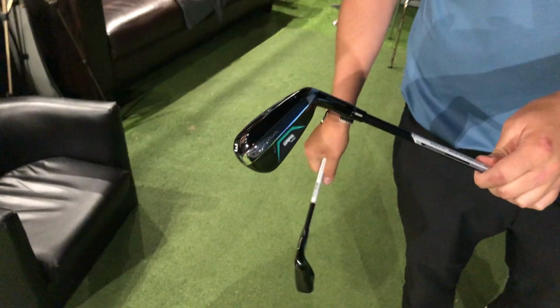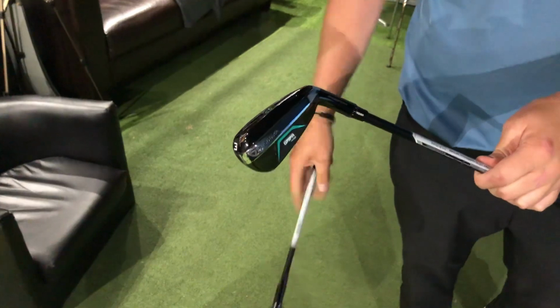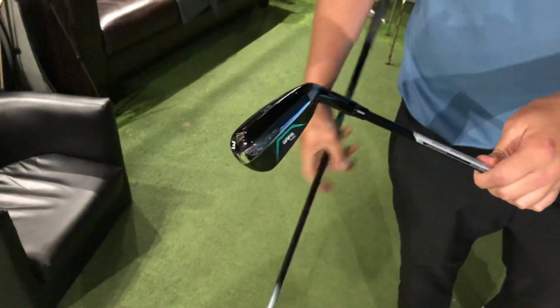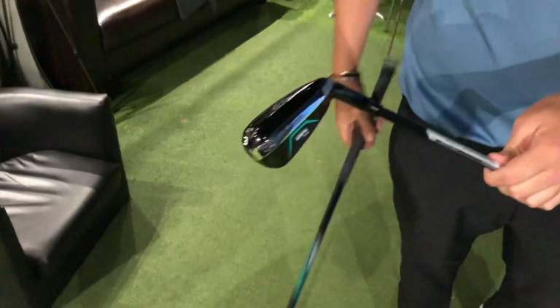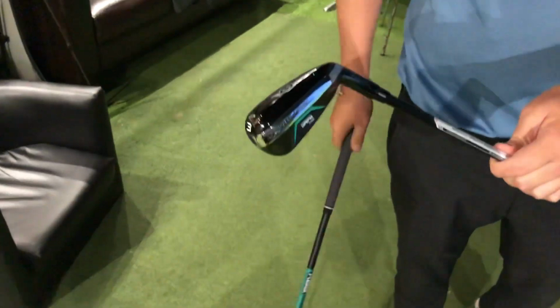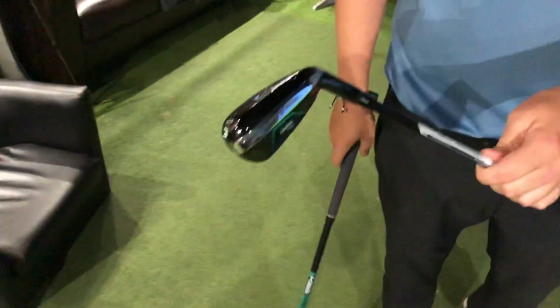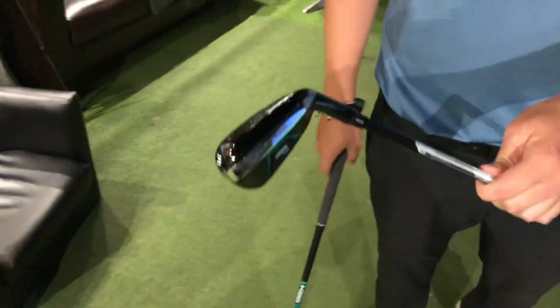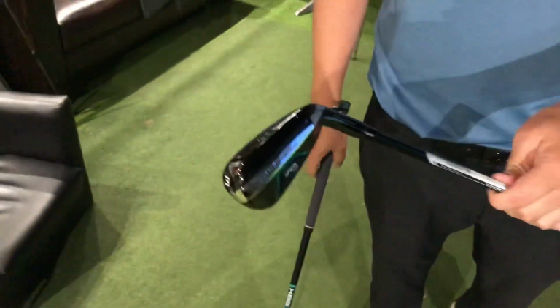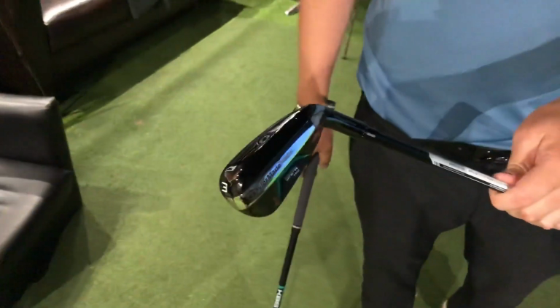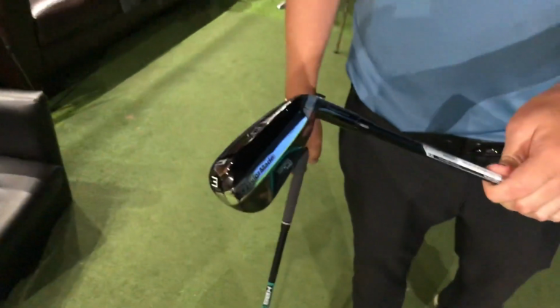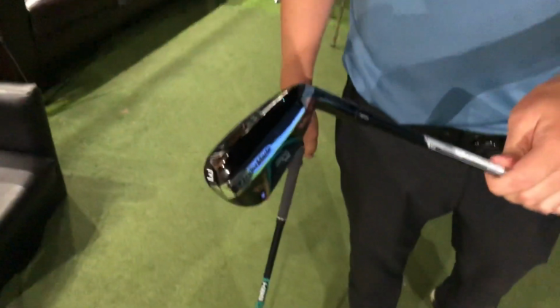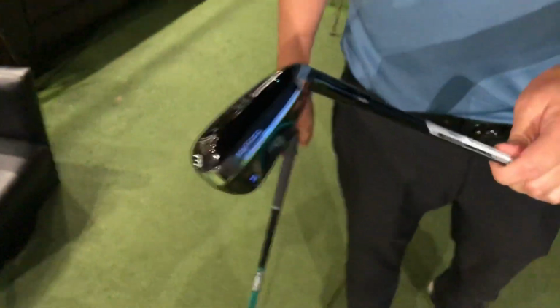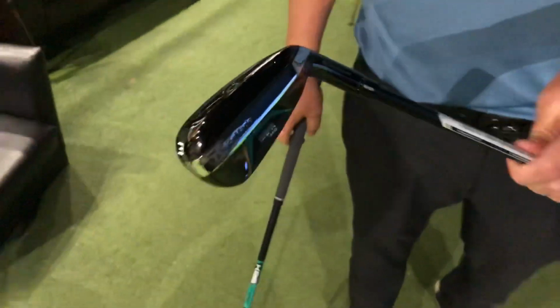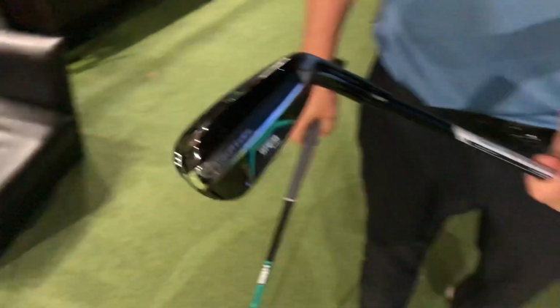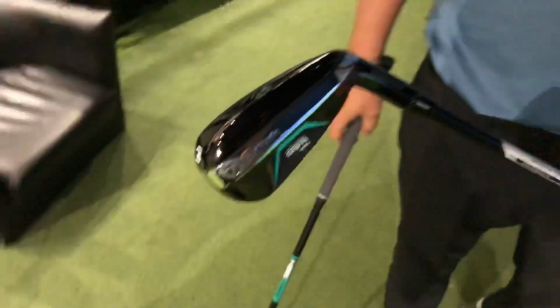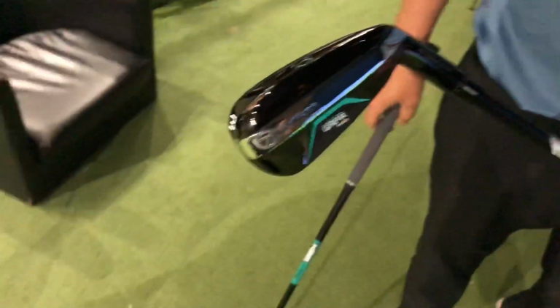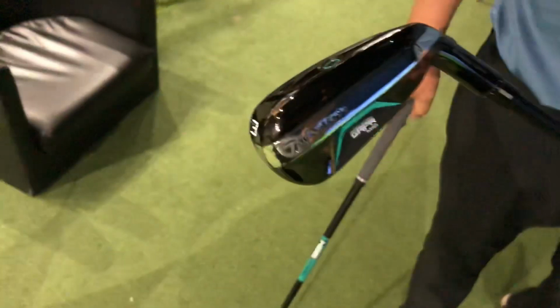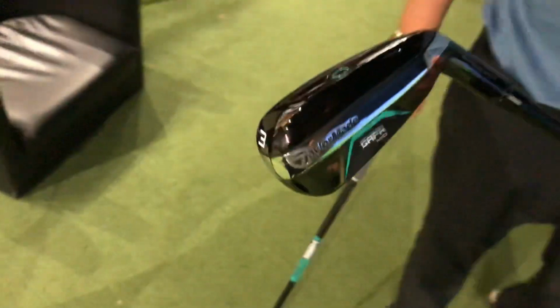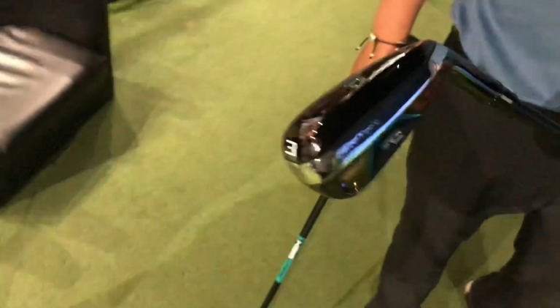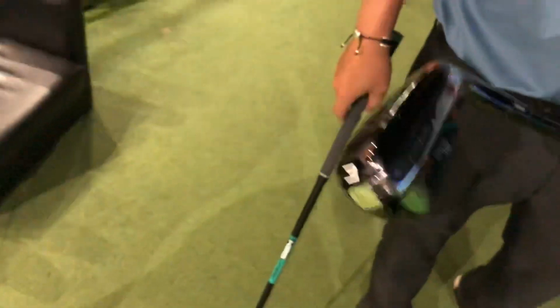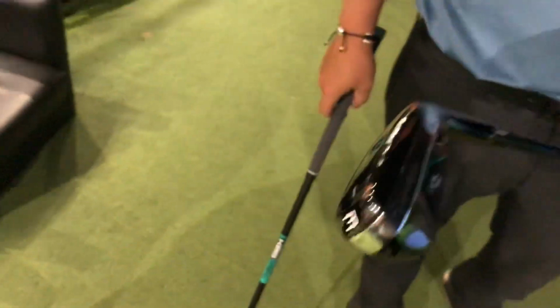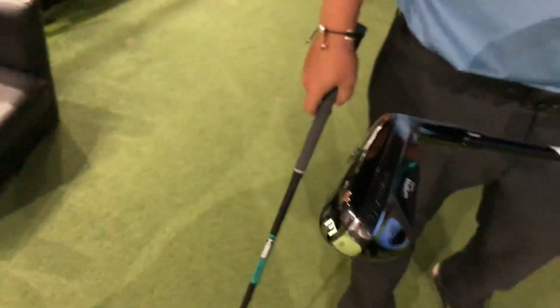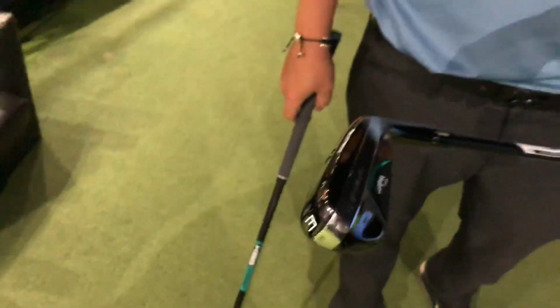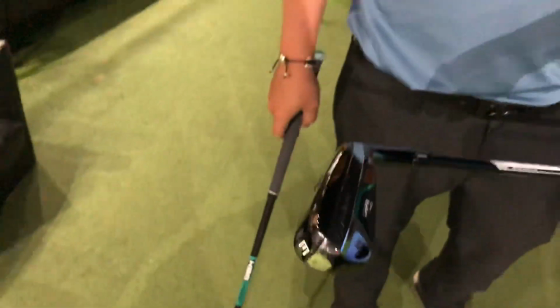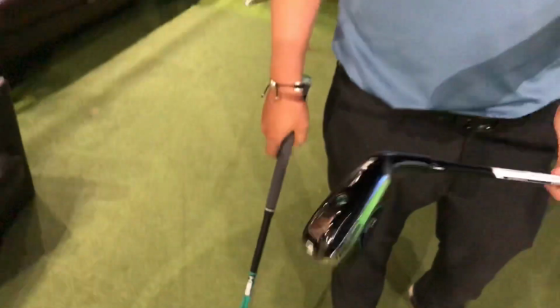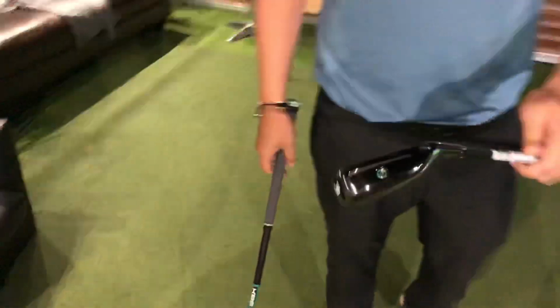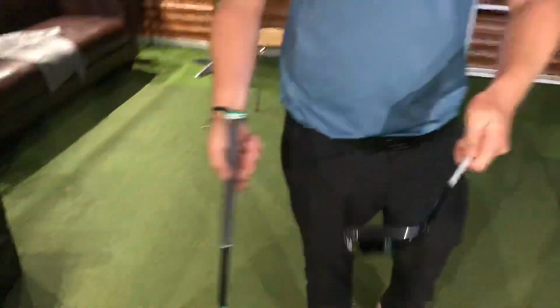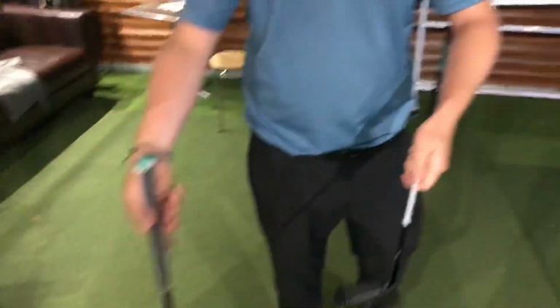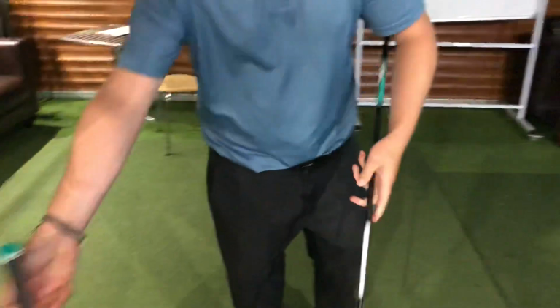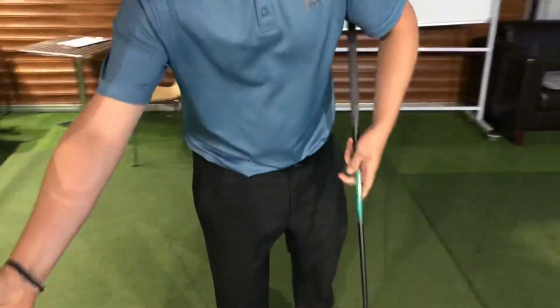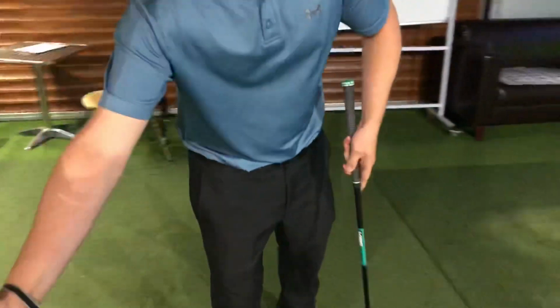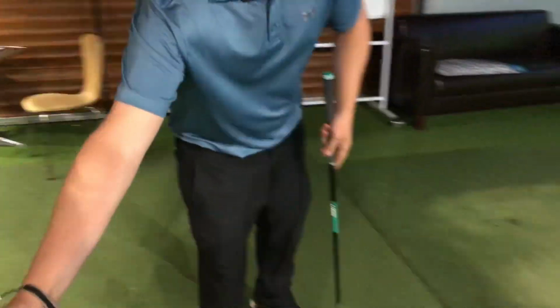So this is the new Gapper from TaylorMade. What have we got here, Chris? This is the mid one. Go on, hit a shot with it. Let's see what it can do.